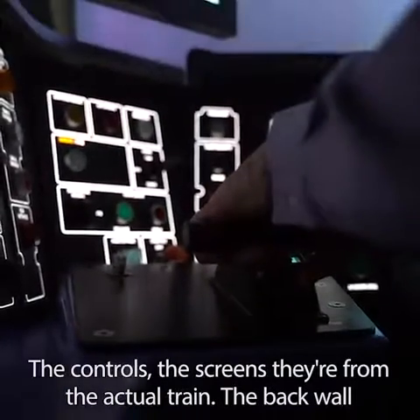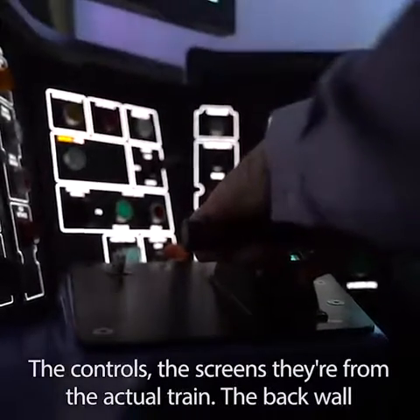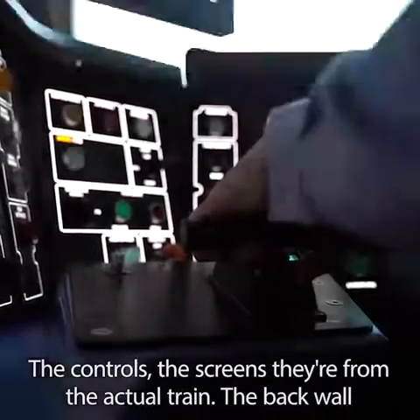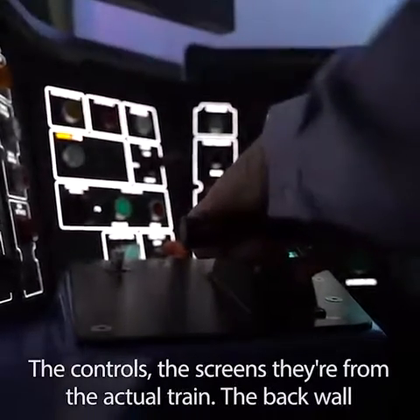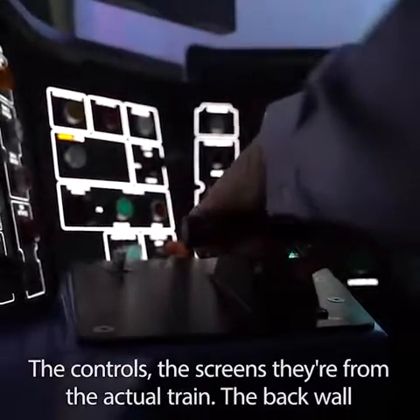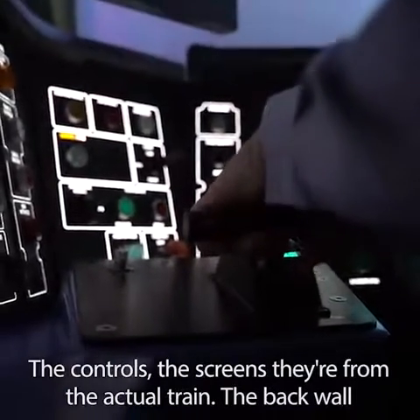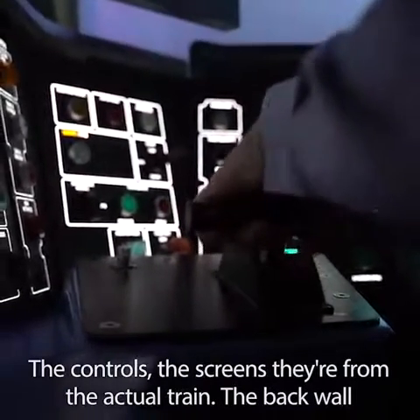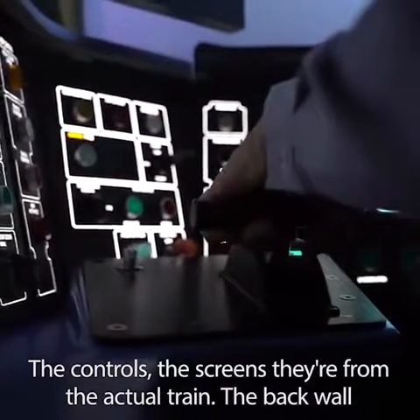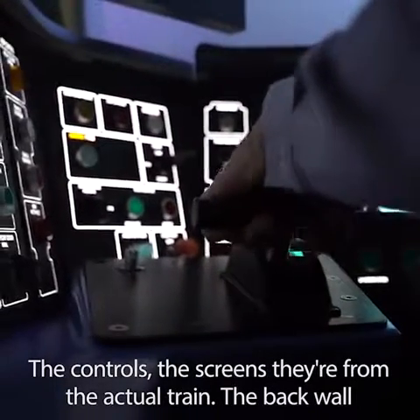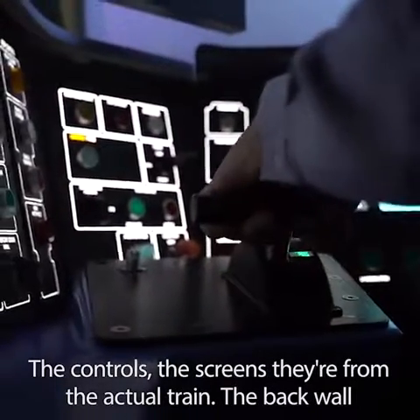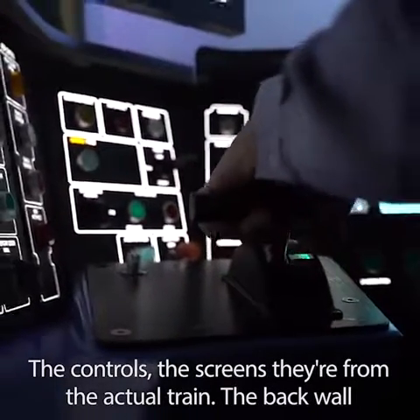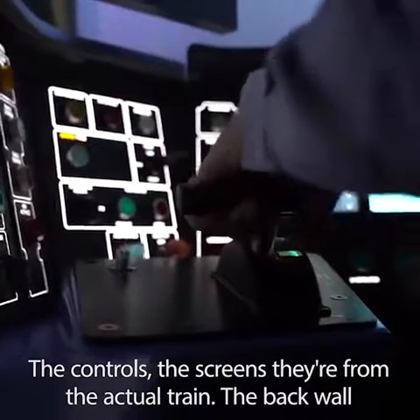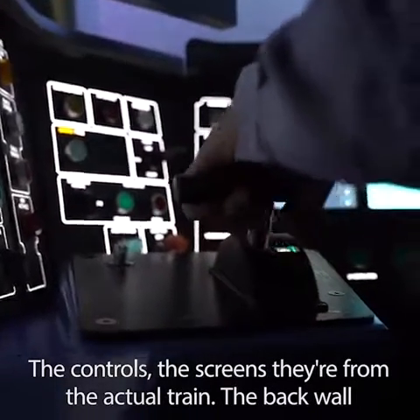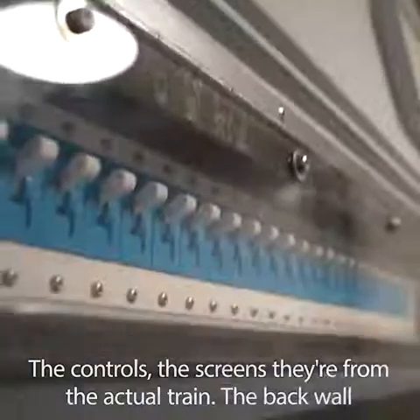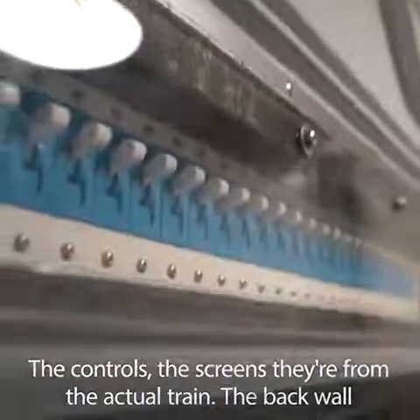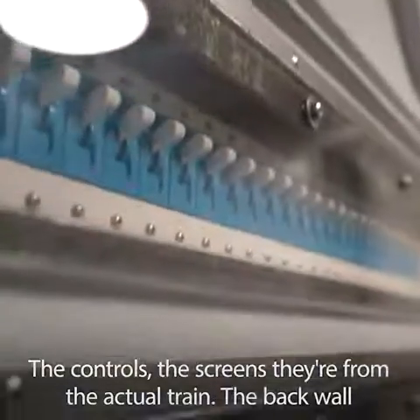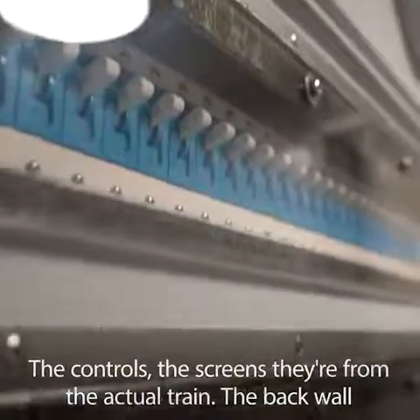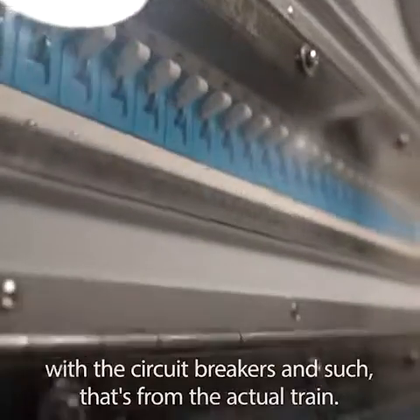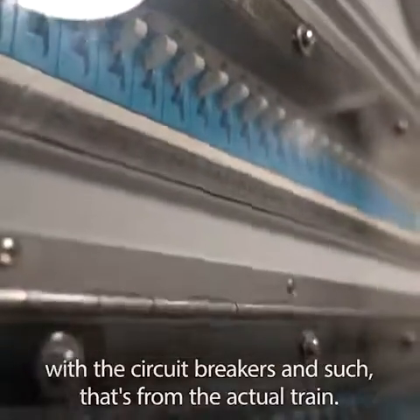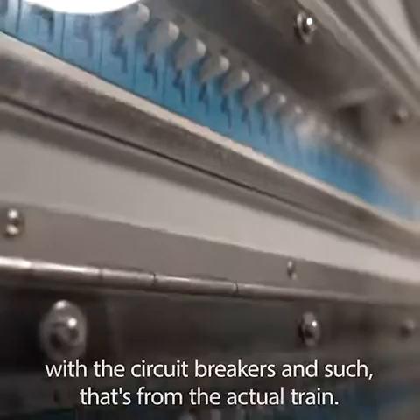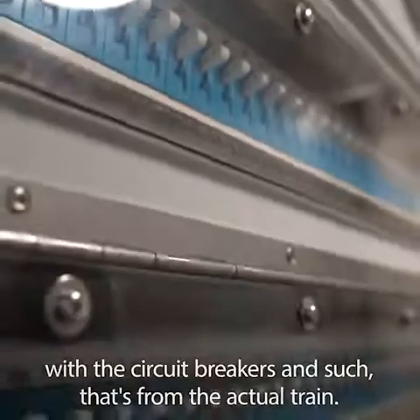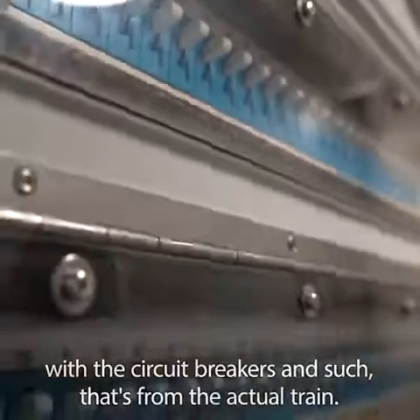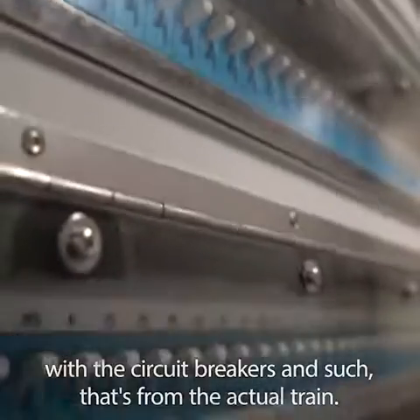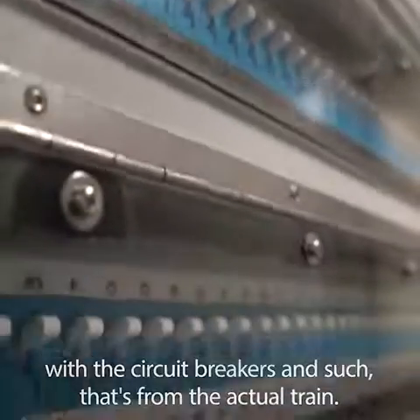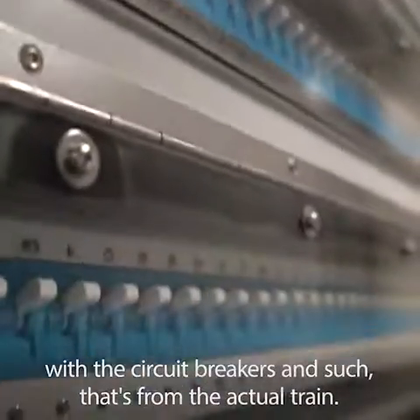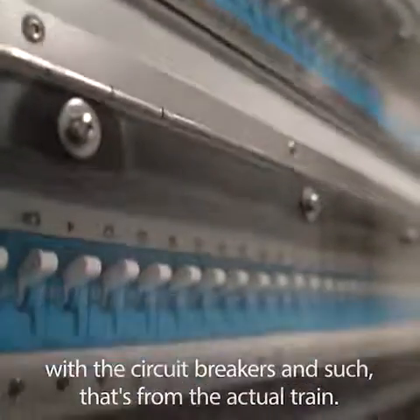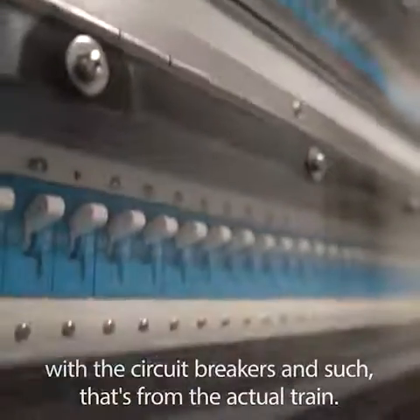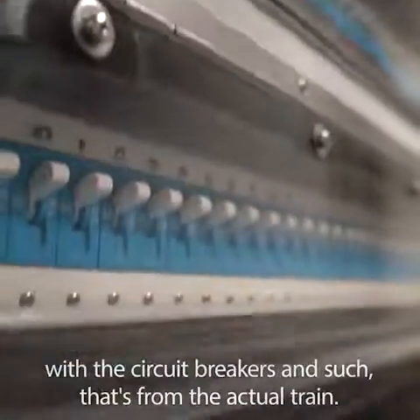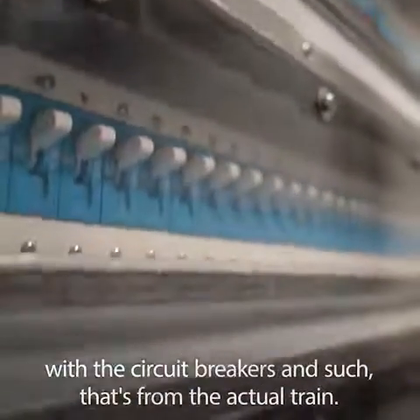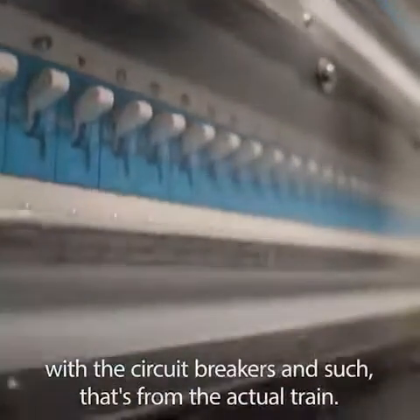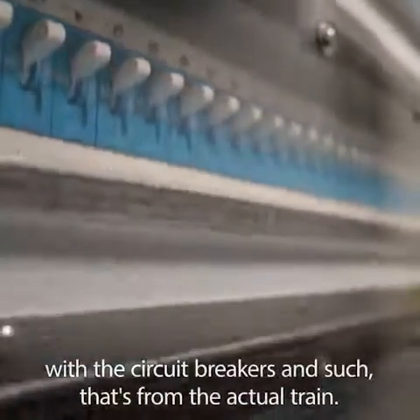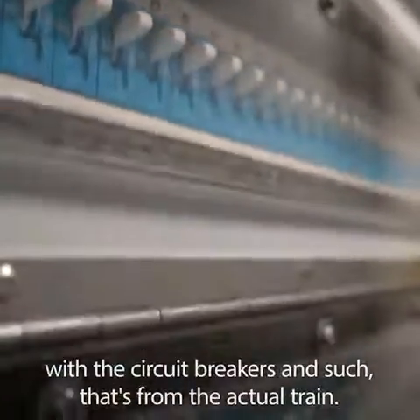The controls, the screens, they're from the actual train. The back wall with the circuit breakers and such, that's from the actual train.